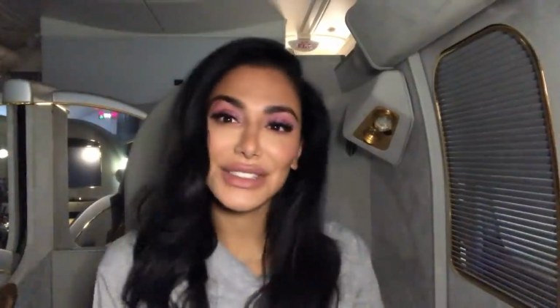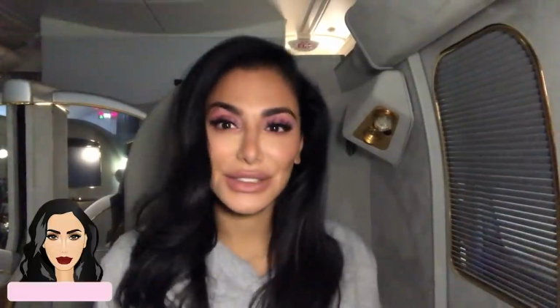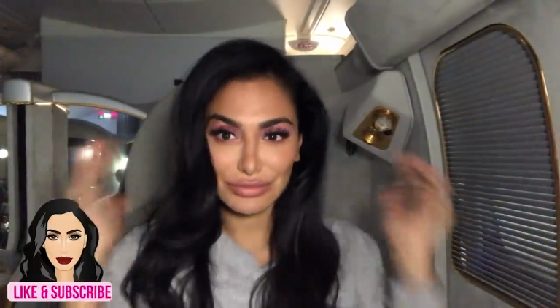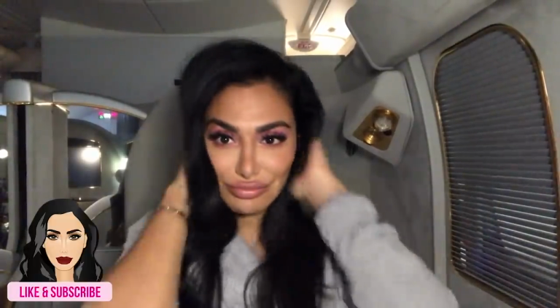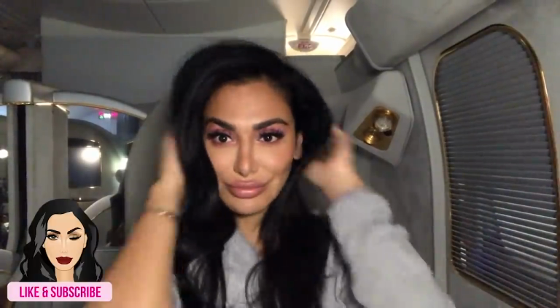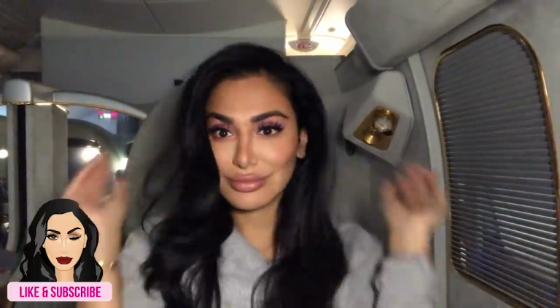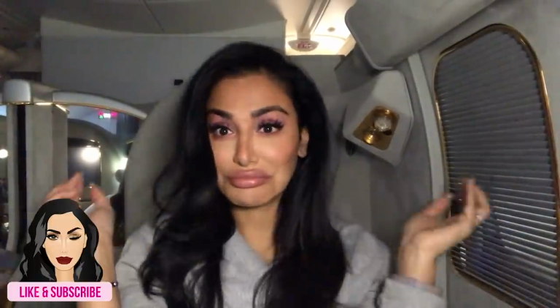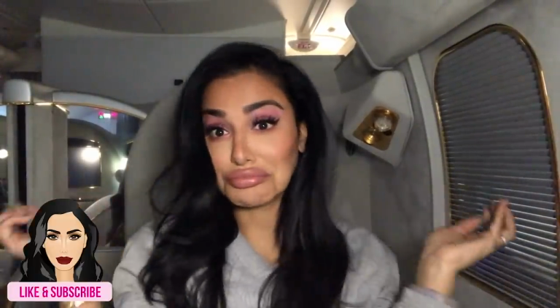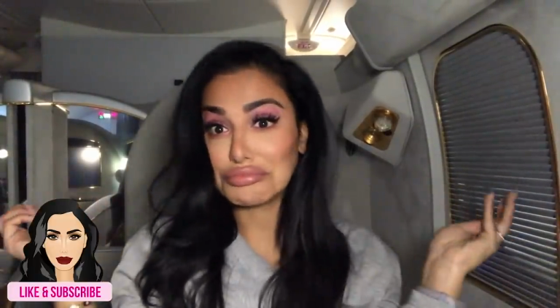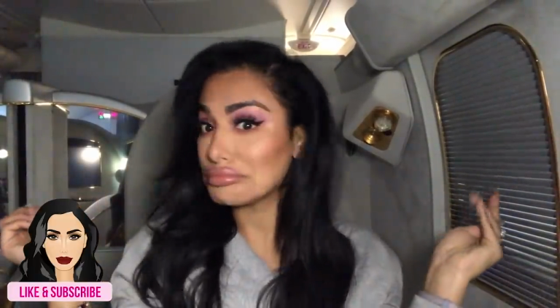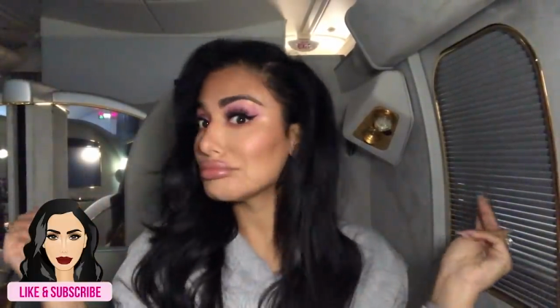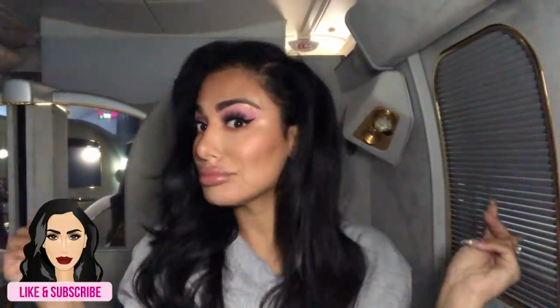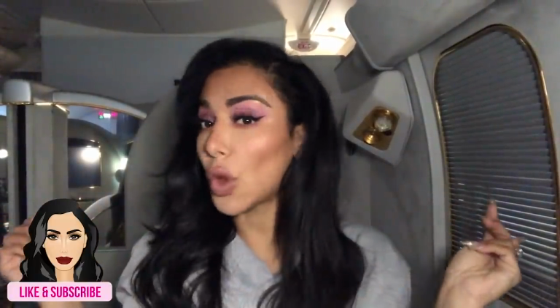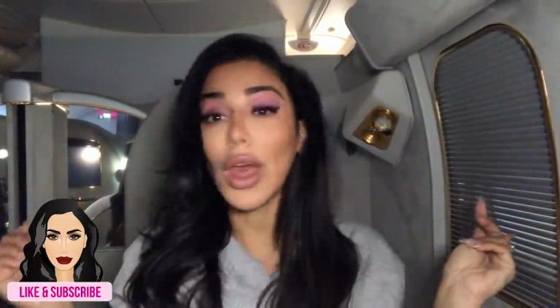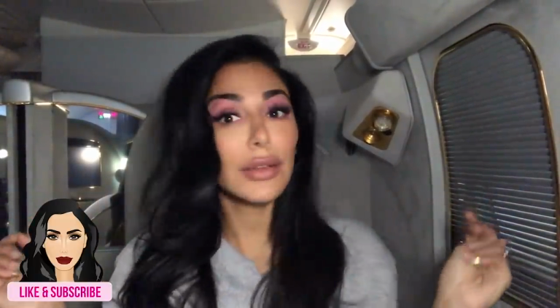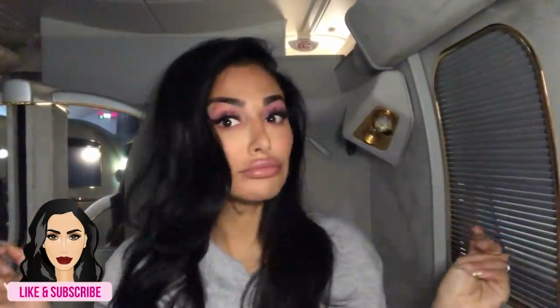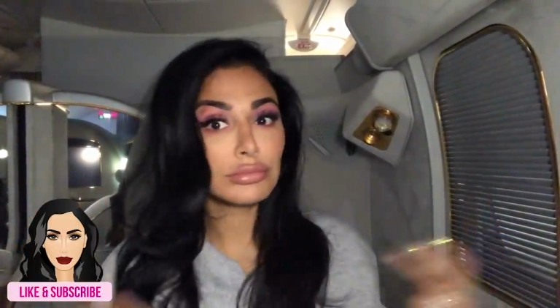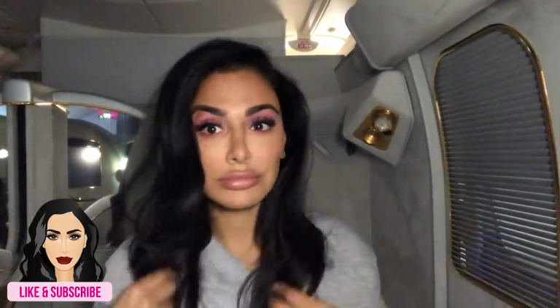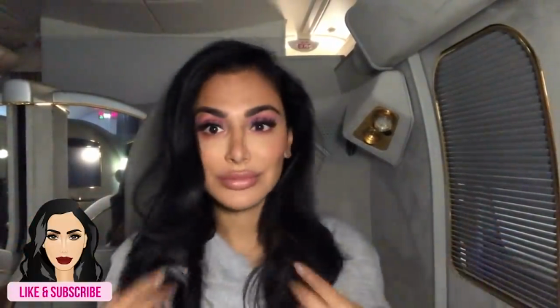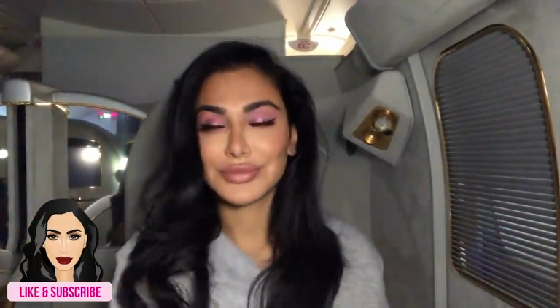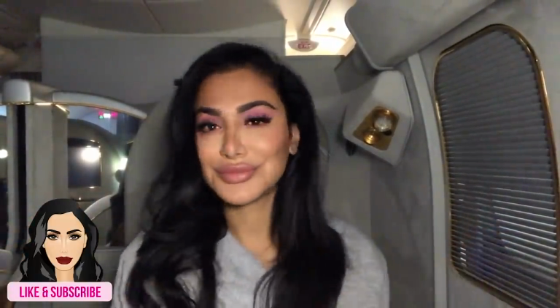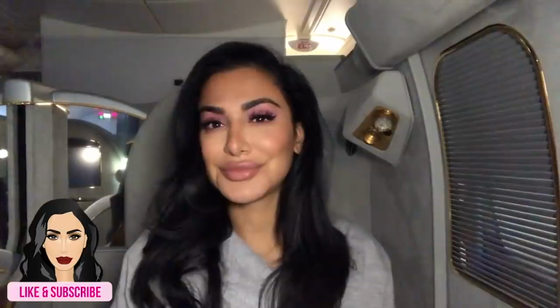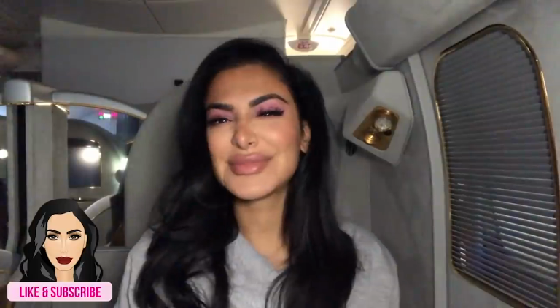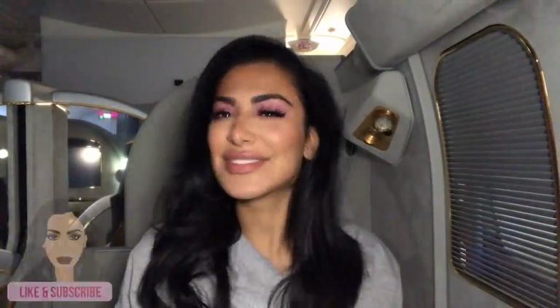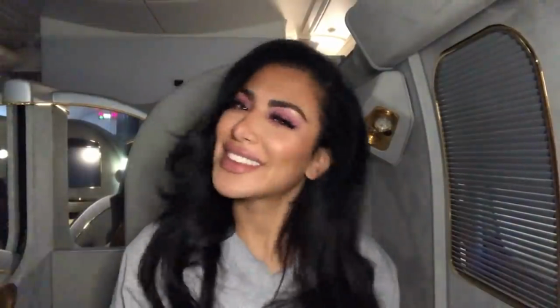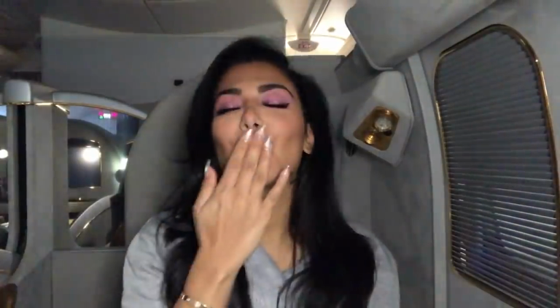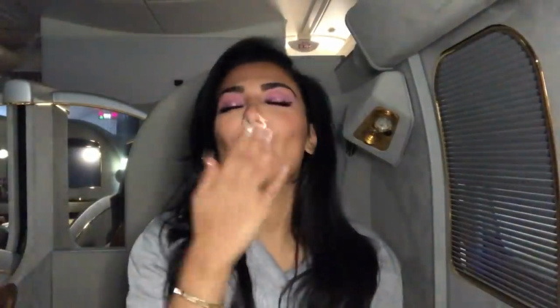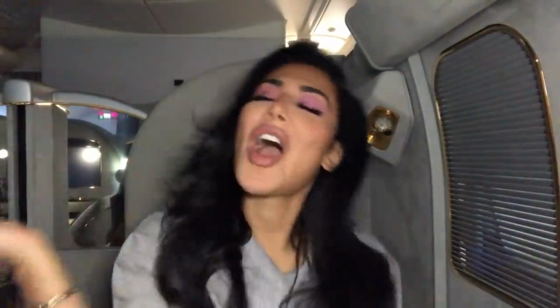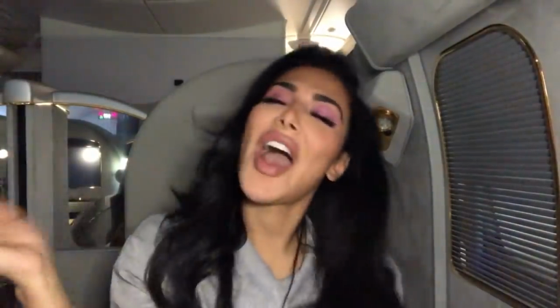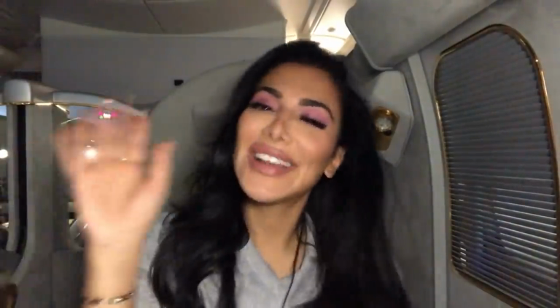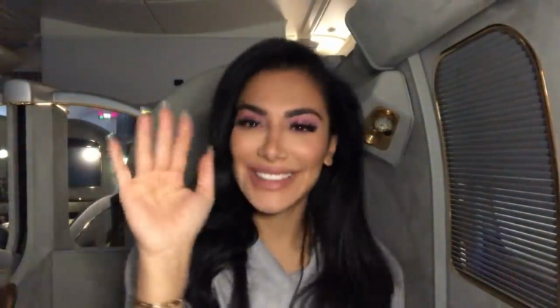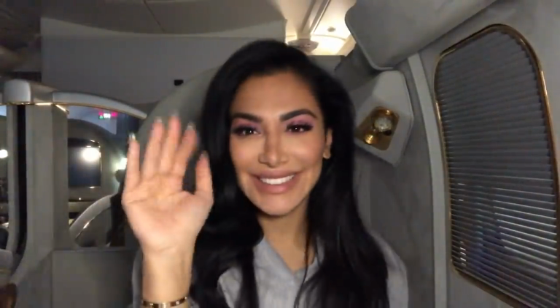Alright guys, hope you enjoyed this tutorial — let me know in the comment section what you think. I'll see you guys next time. Love you guys!